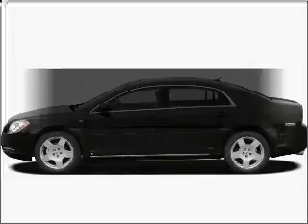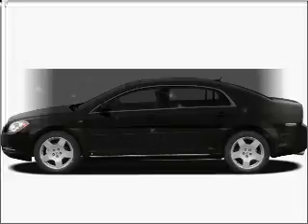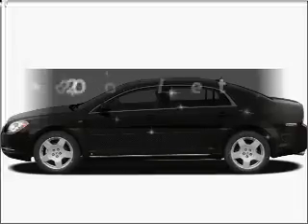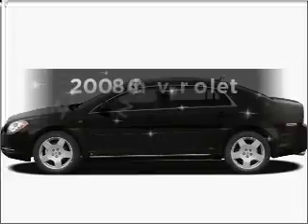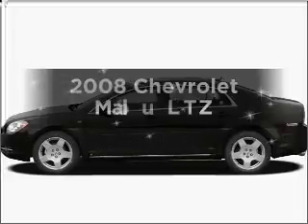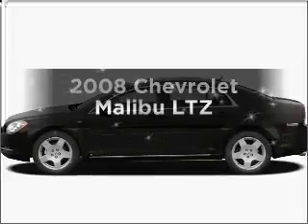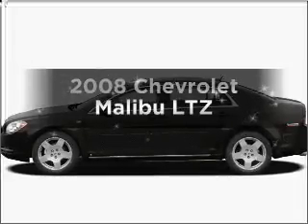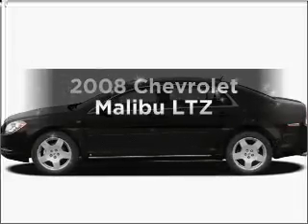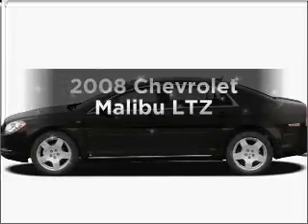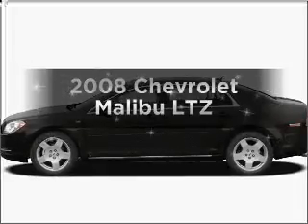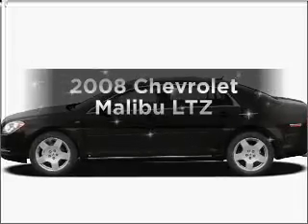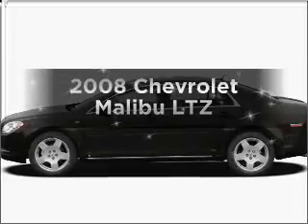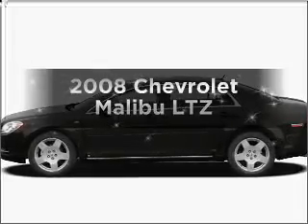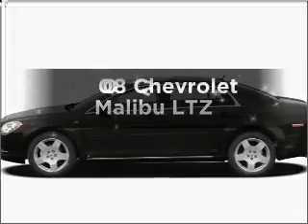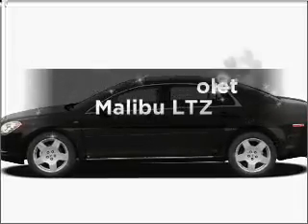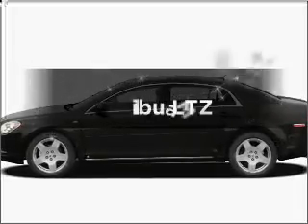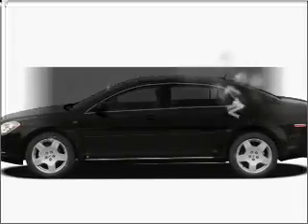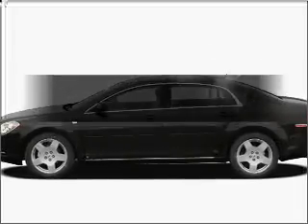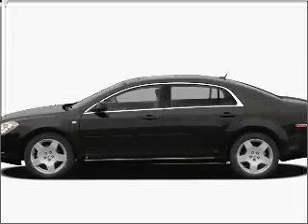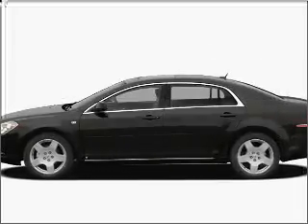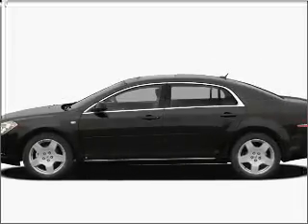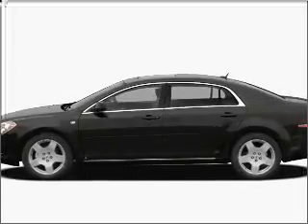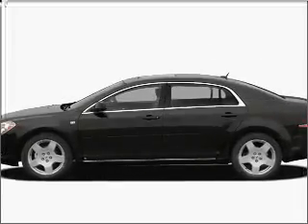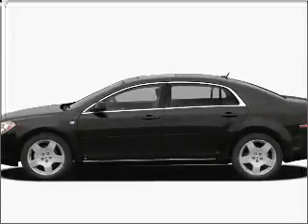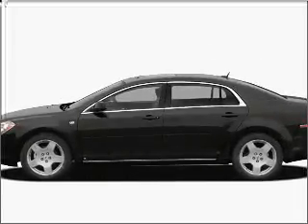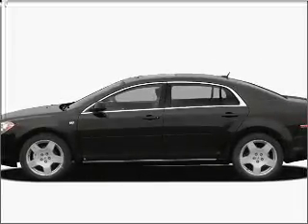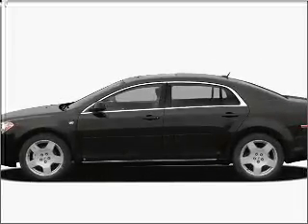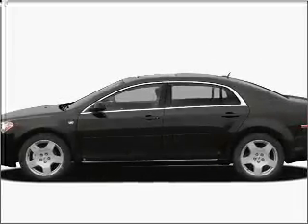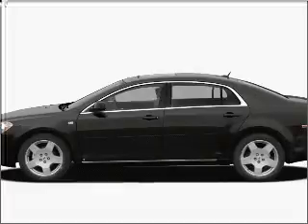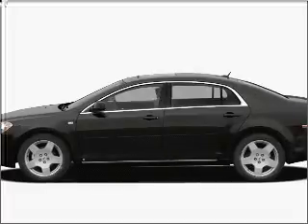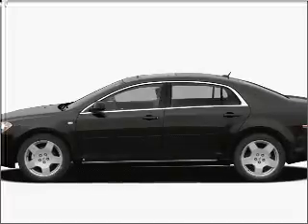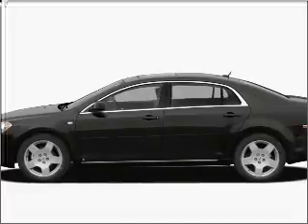Introducing the 2008 Chevrolet Malibu. Everything you need under one roof with this great vehicle.